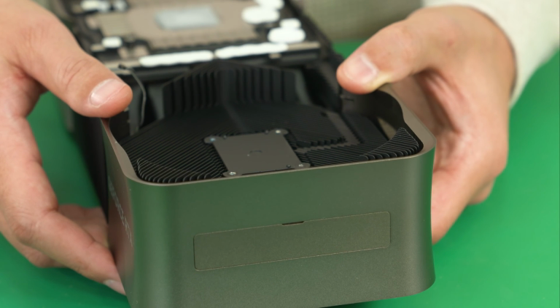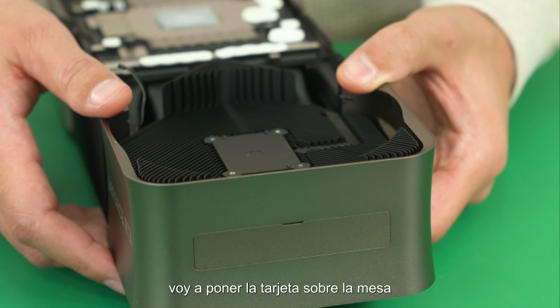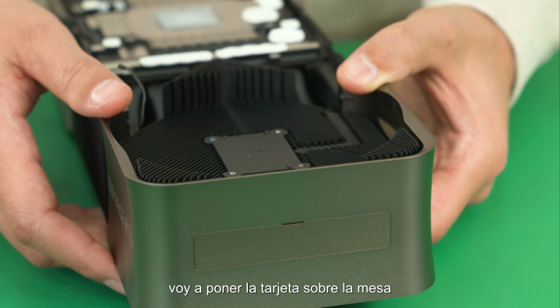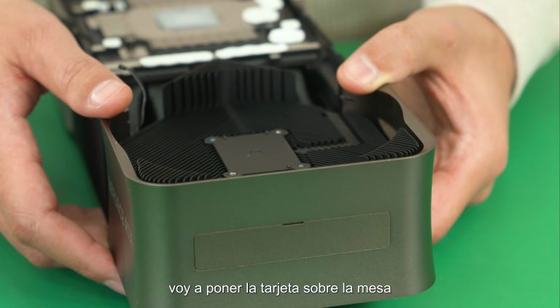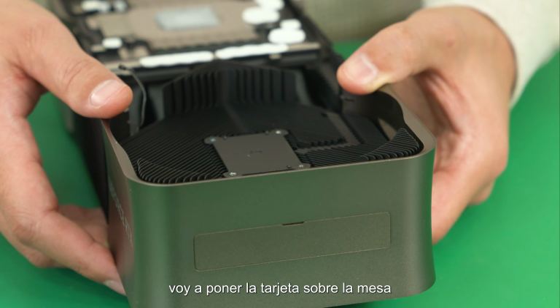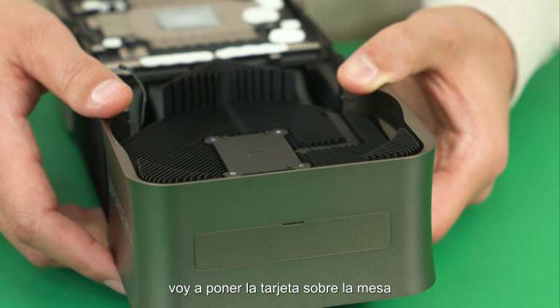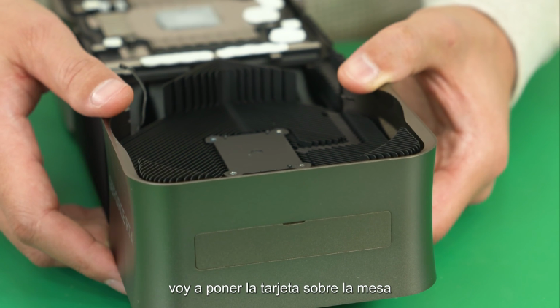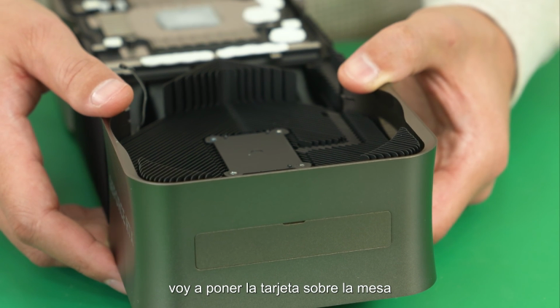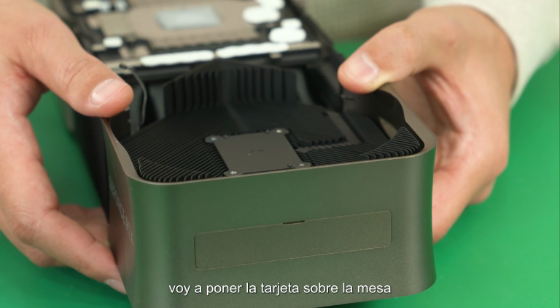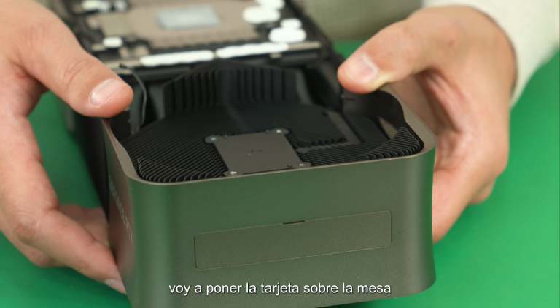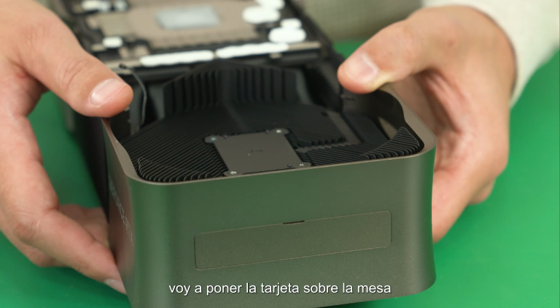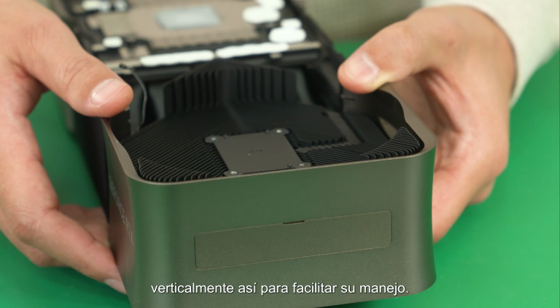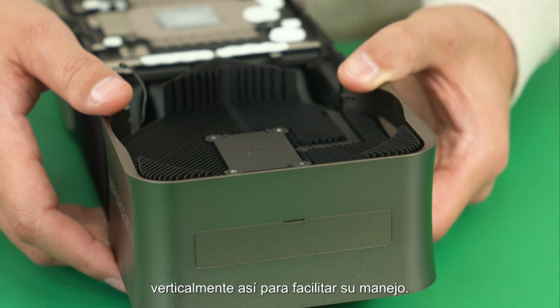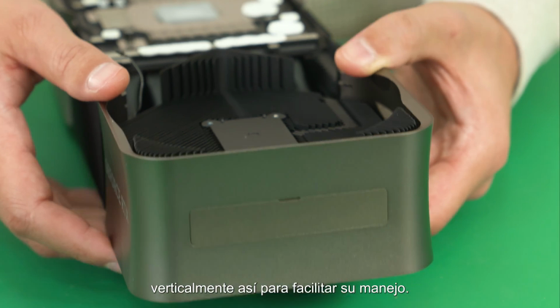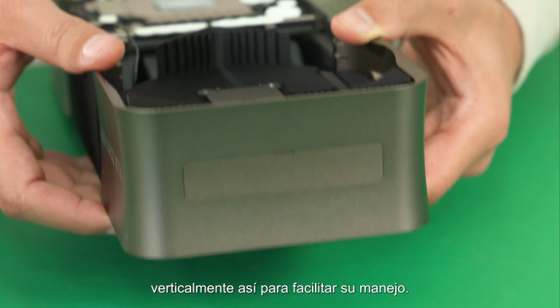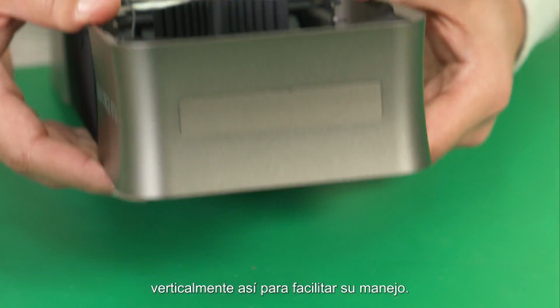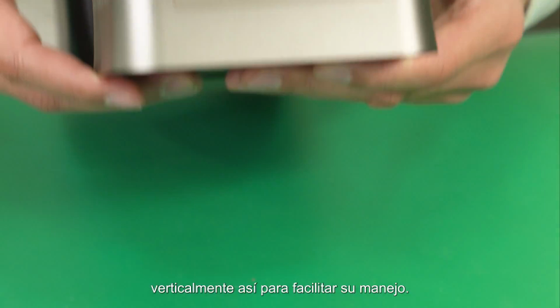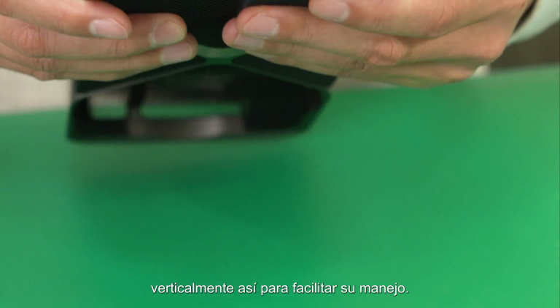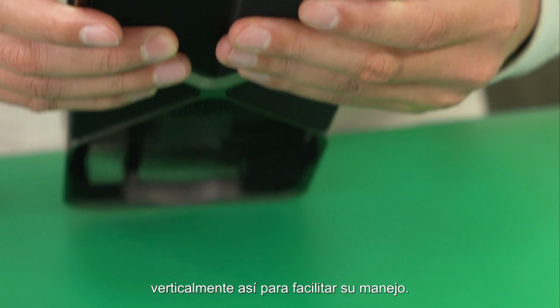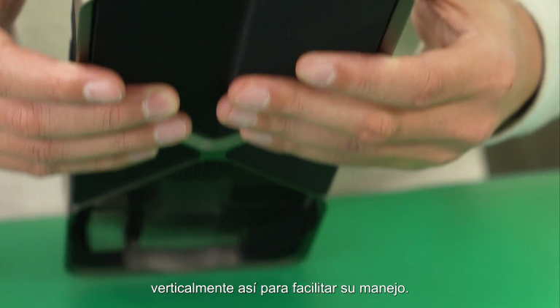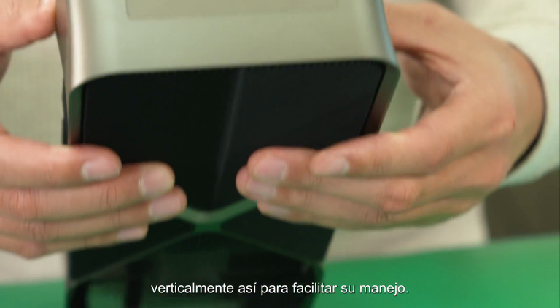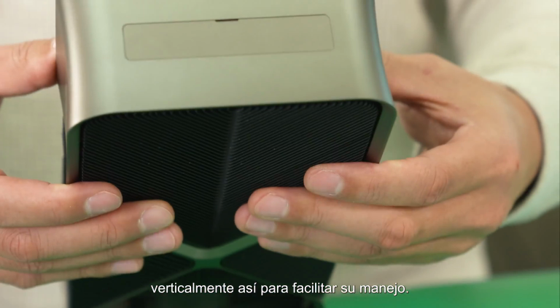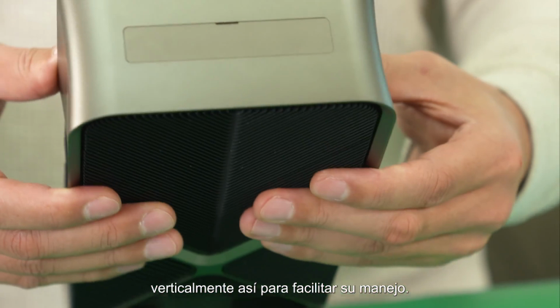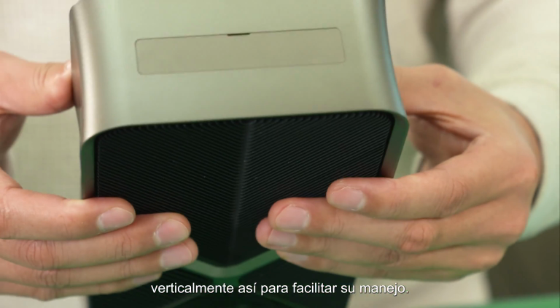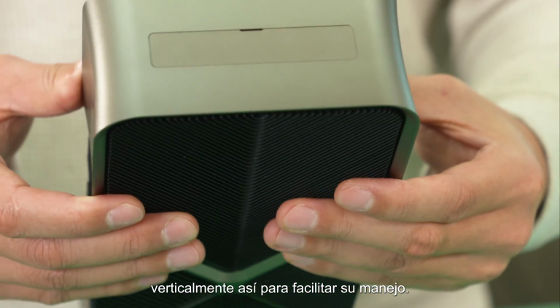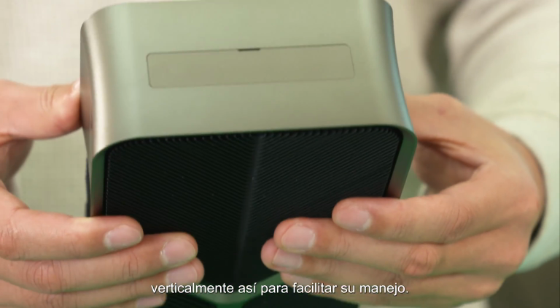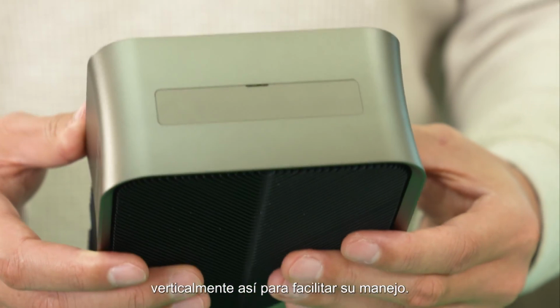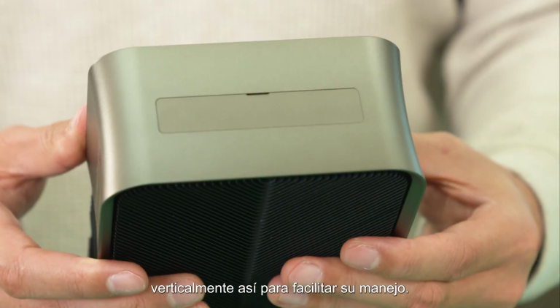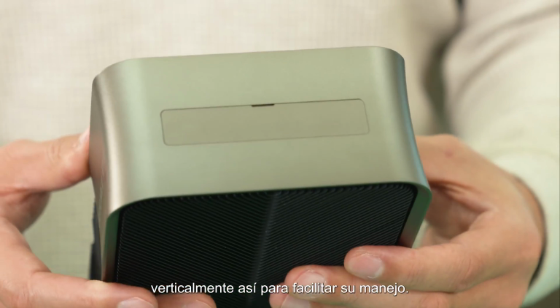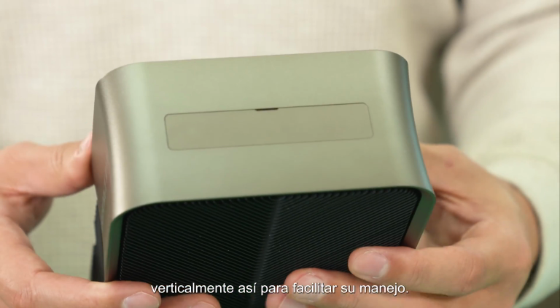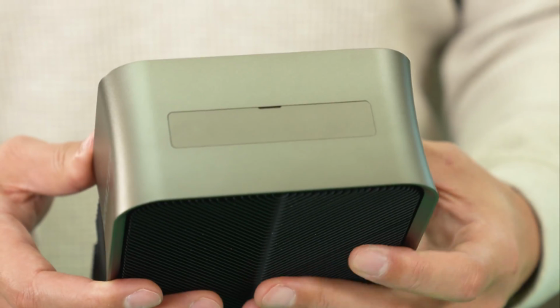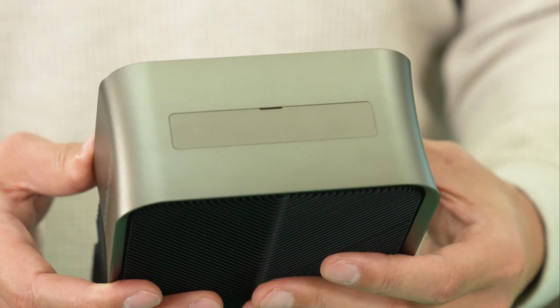I'm going to place the card on the table vertically like this for easier handling.